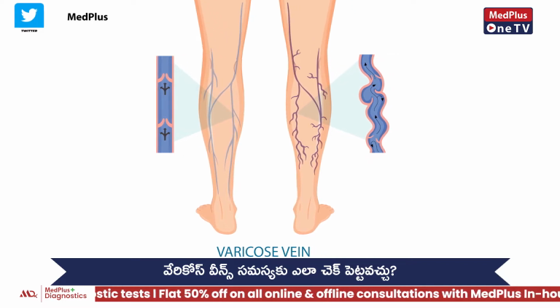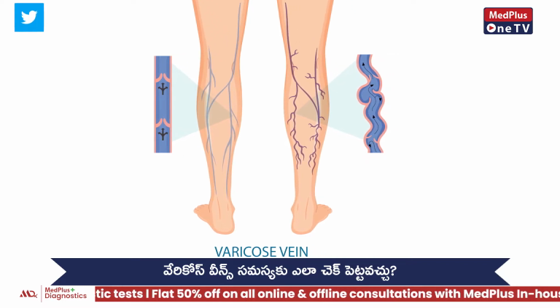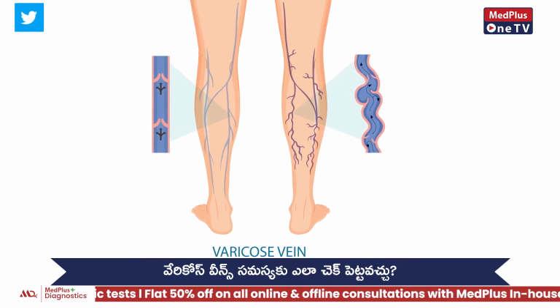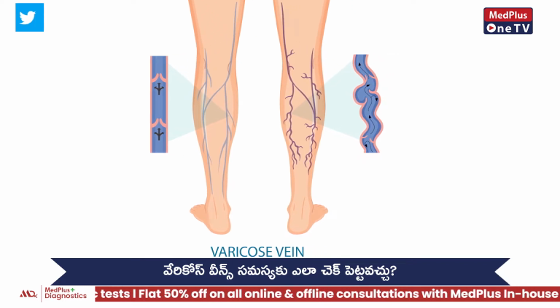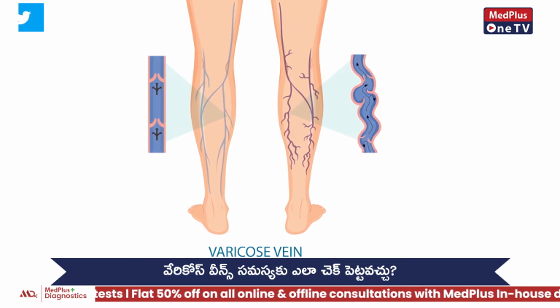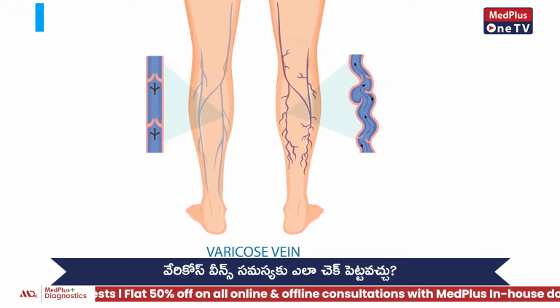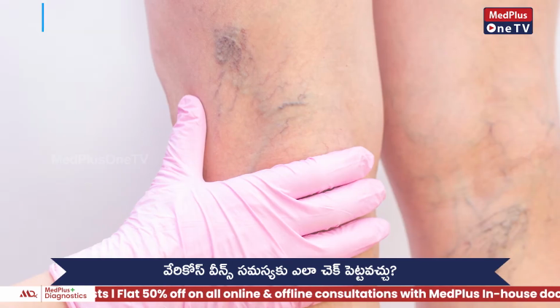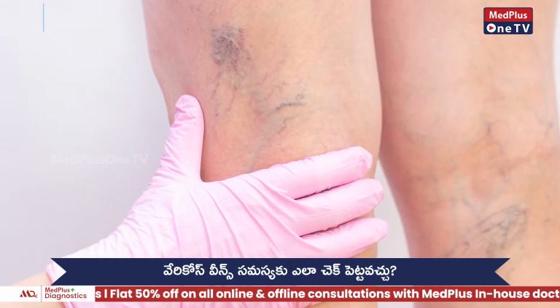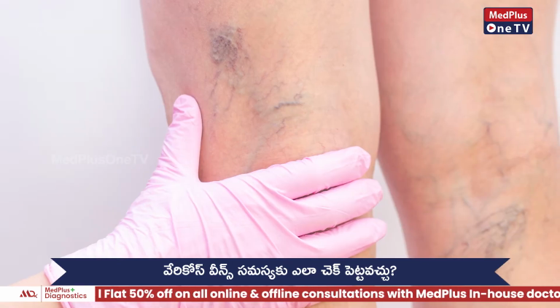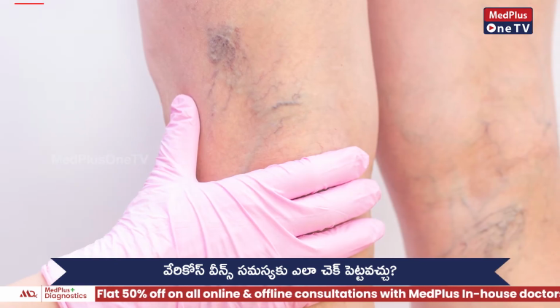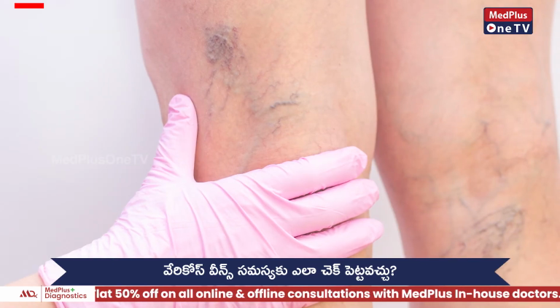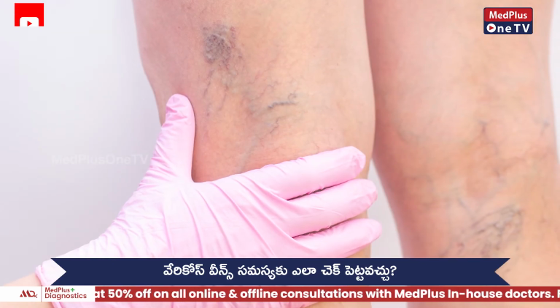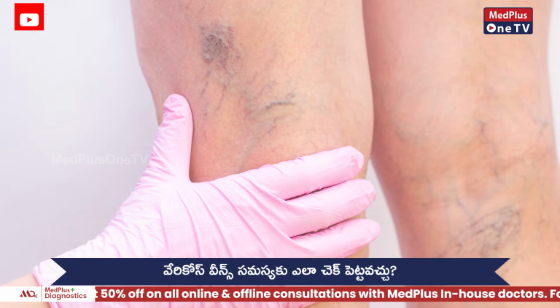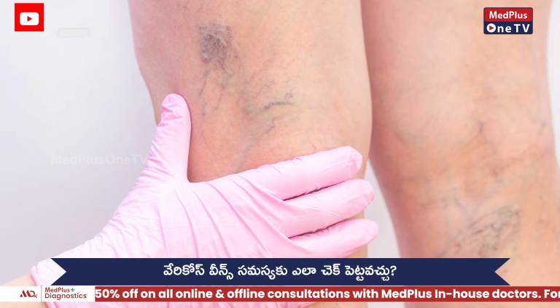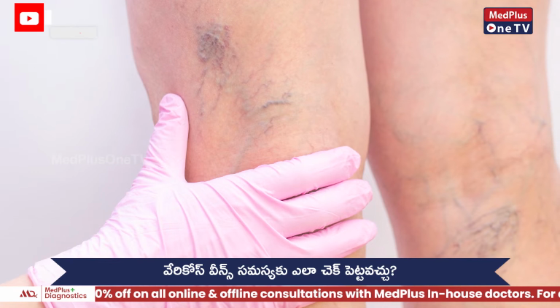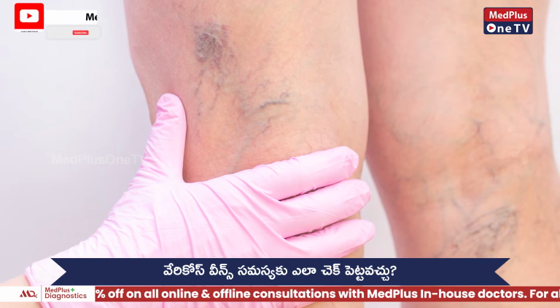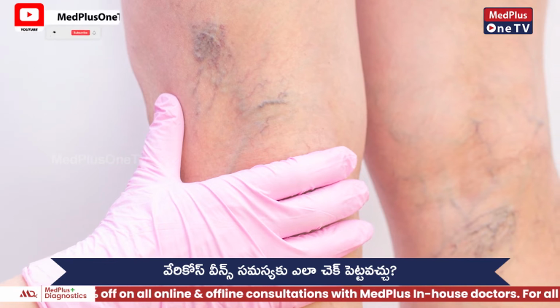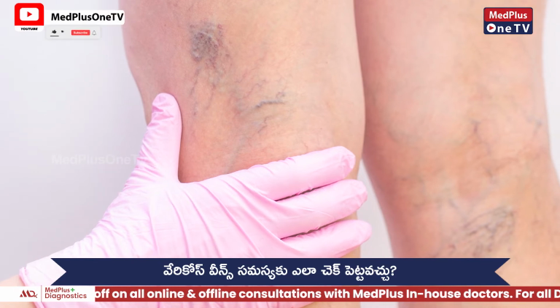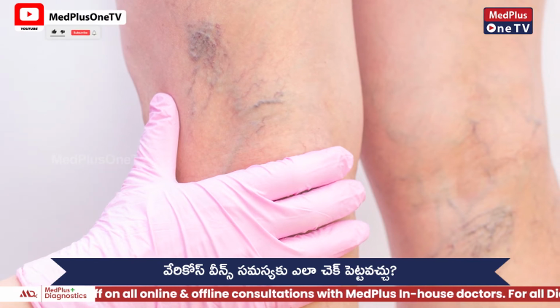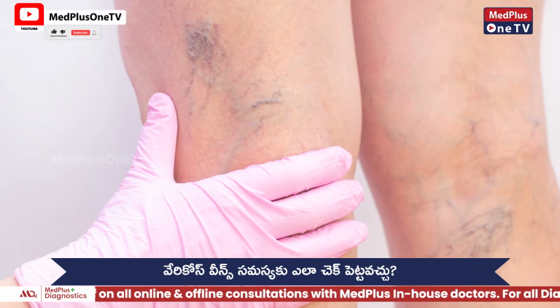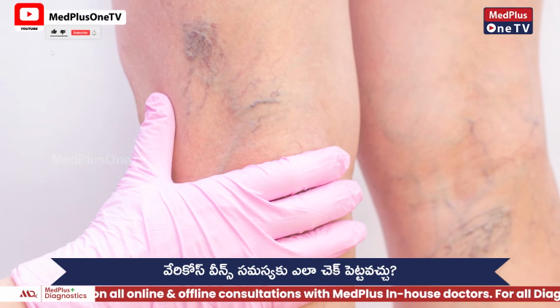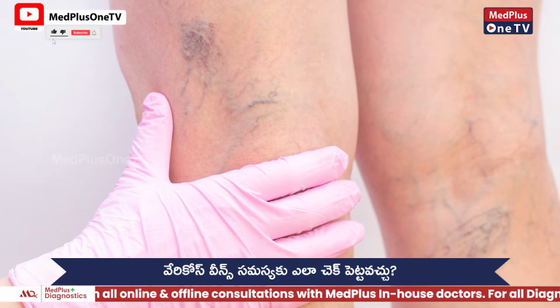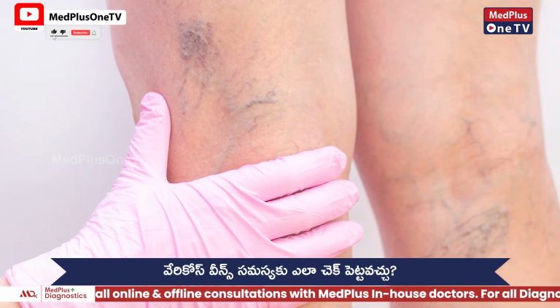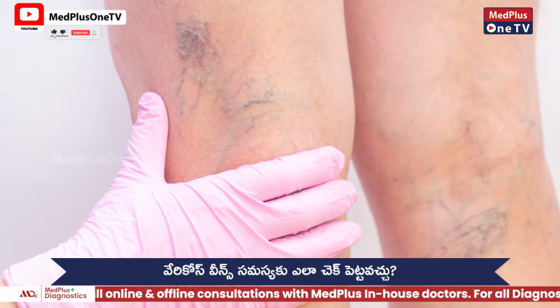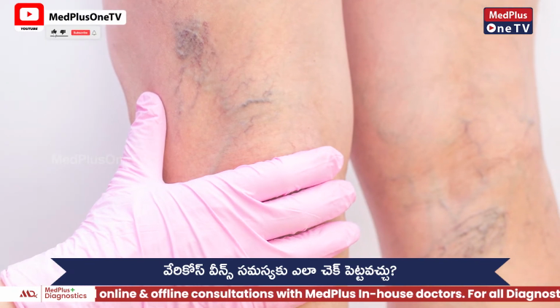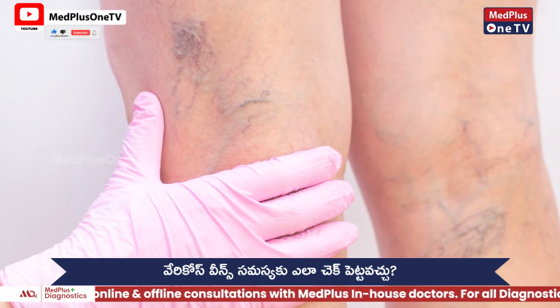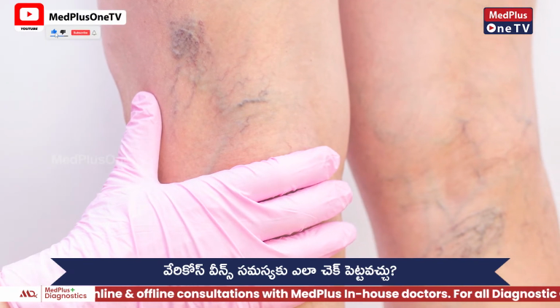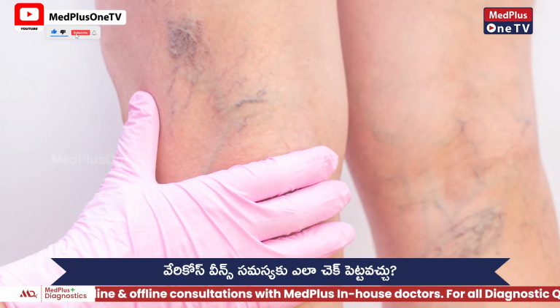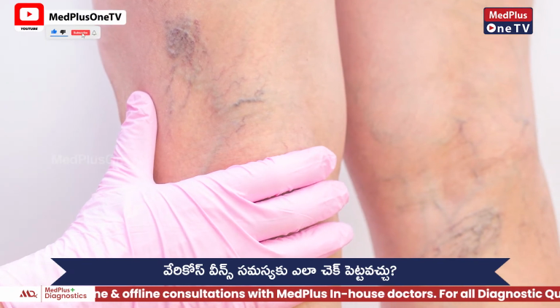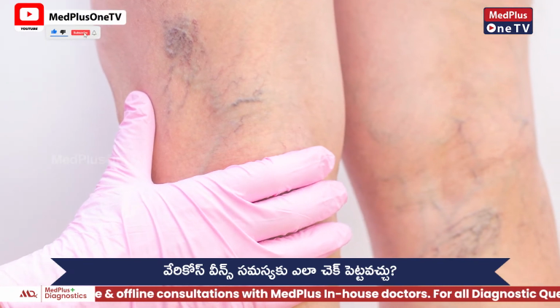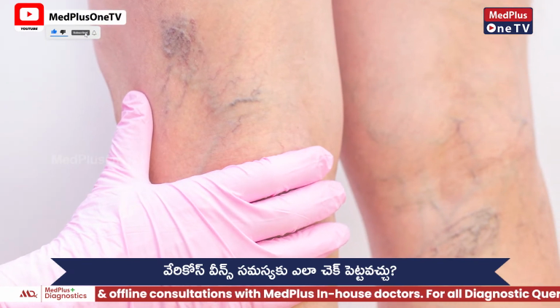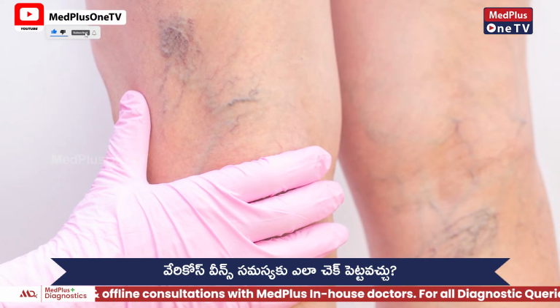Sometimes, there are many pregnant women who have varicose veins, but they have a problem. So, what is the treatment?